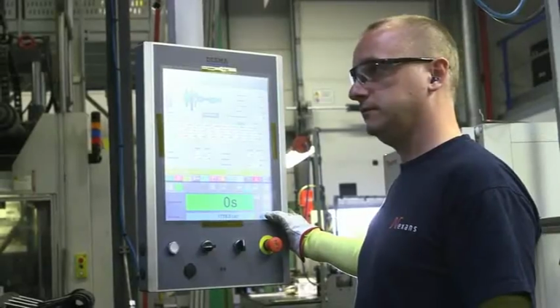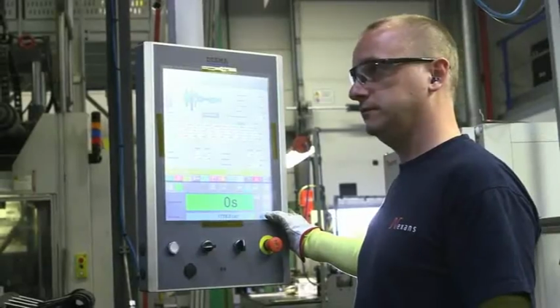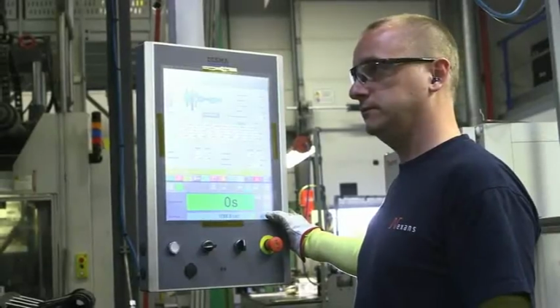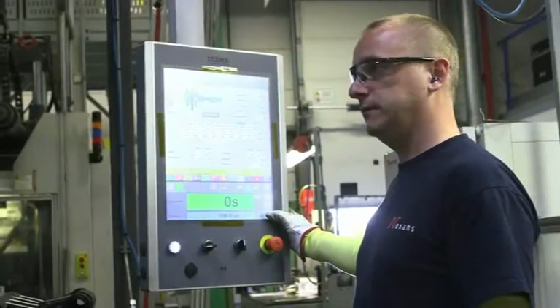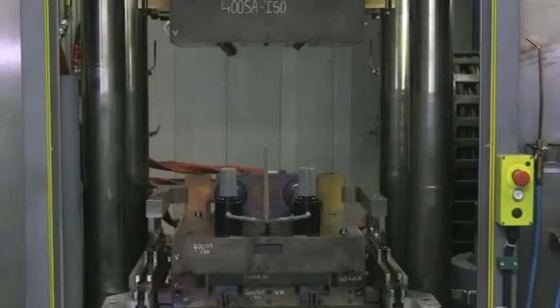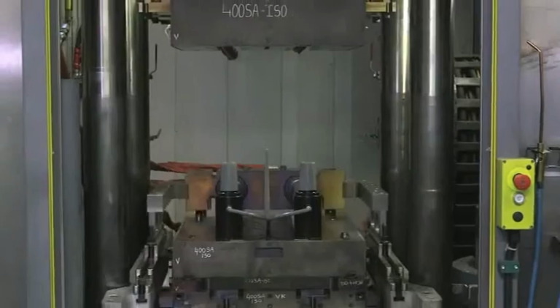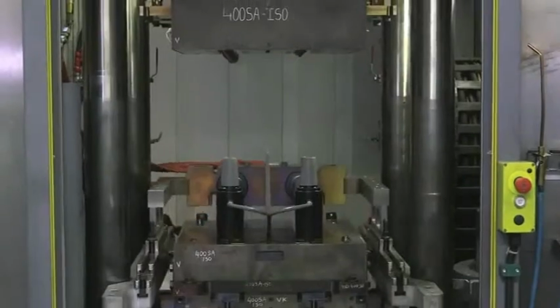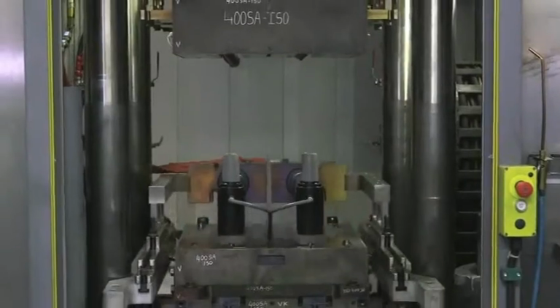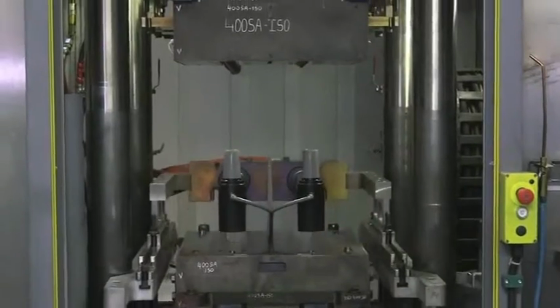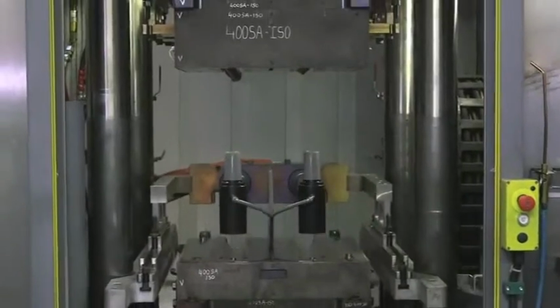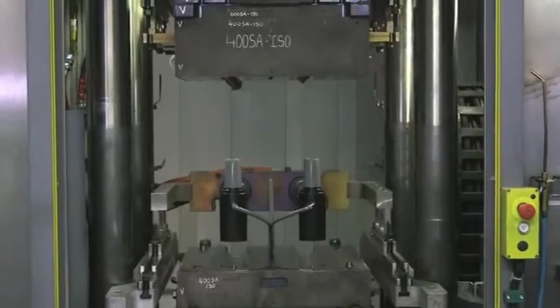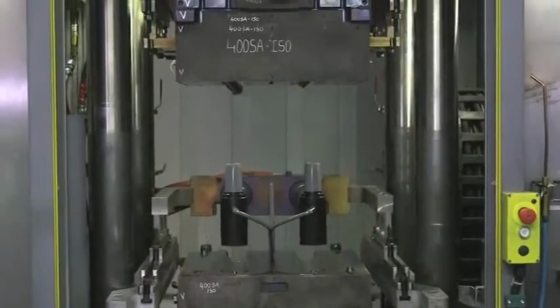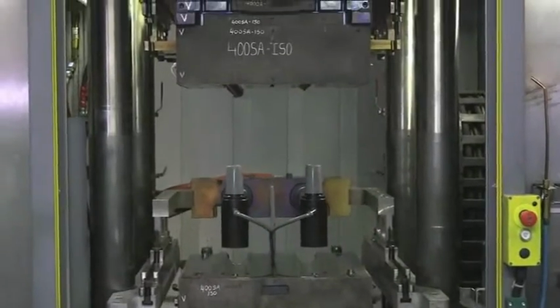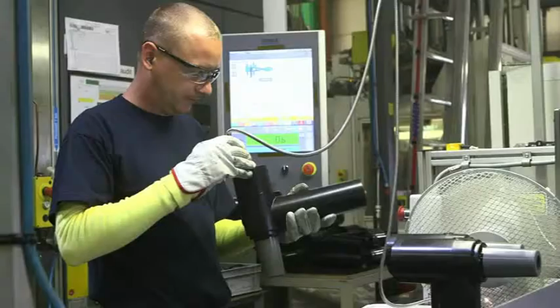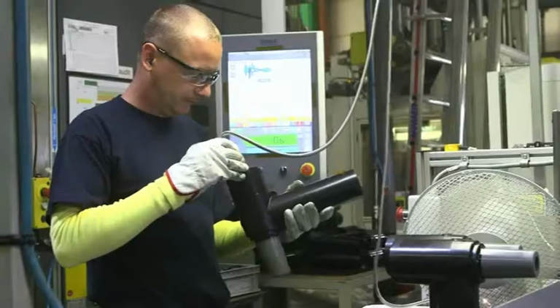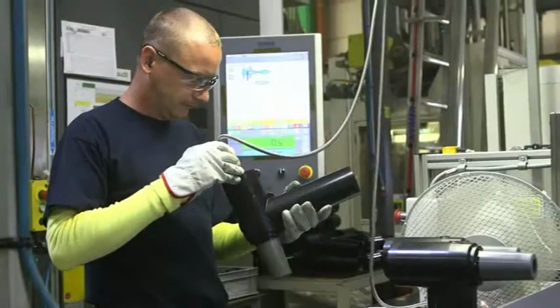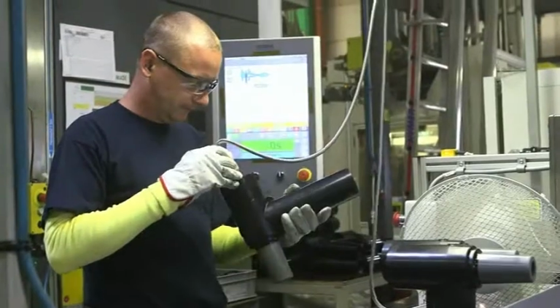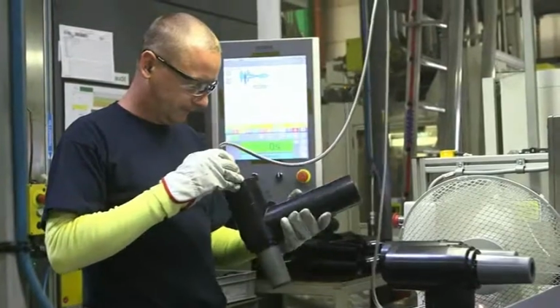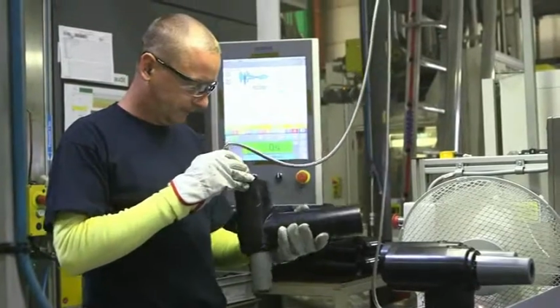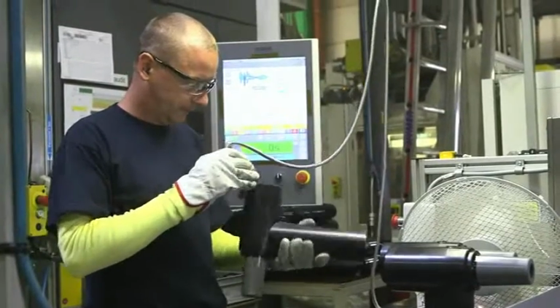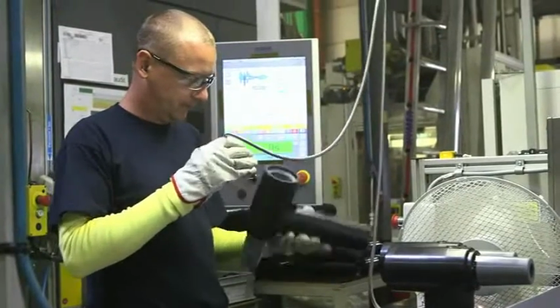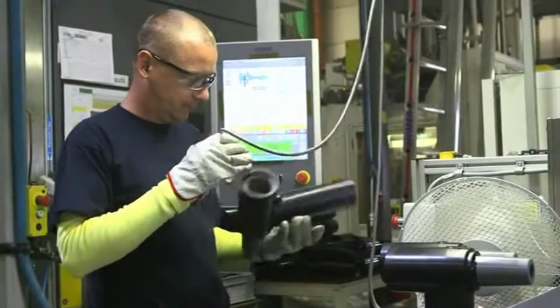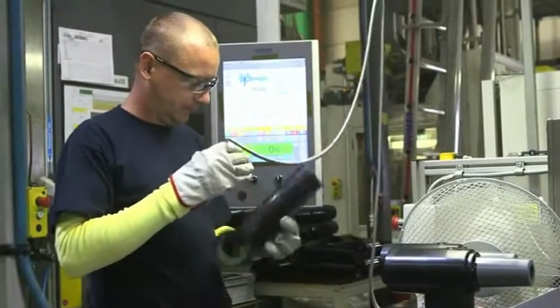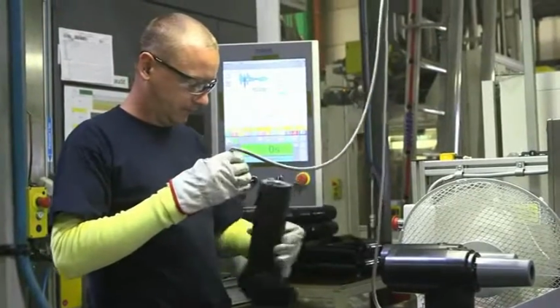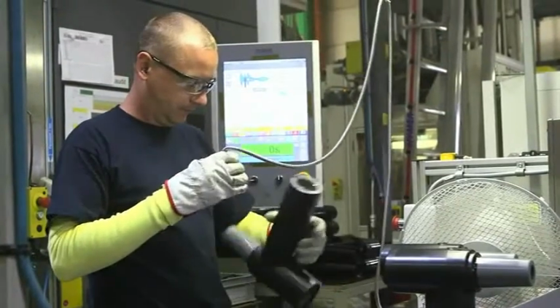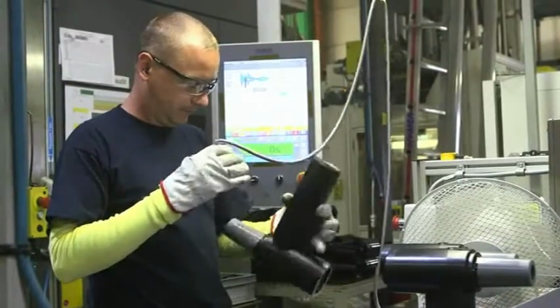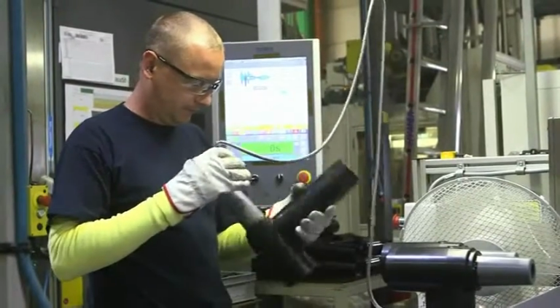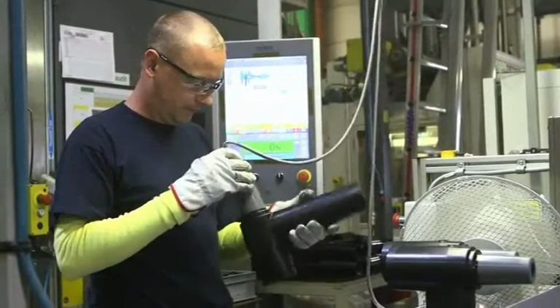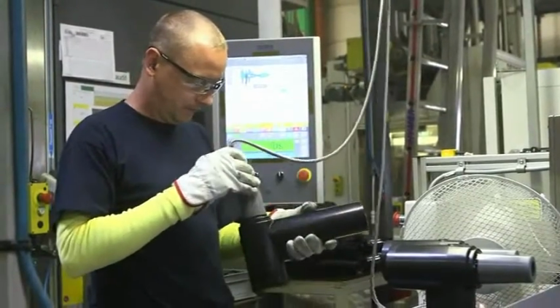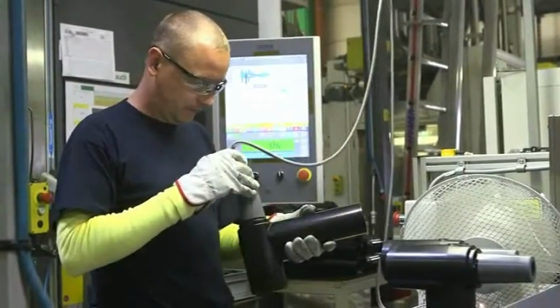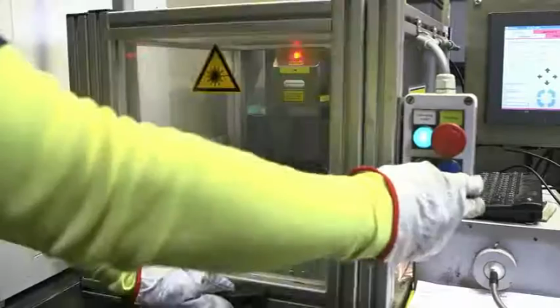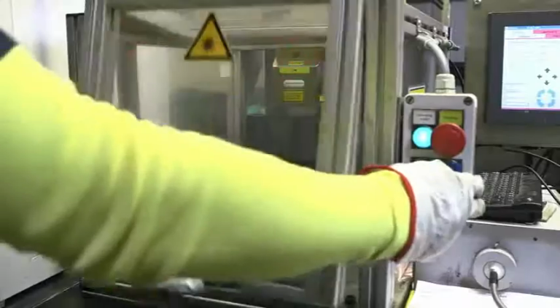Euromold bushings, connectors and high voltage products are individually tested before leaving the factory.